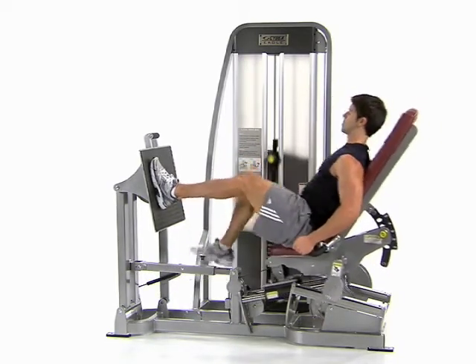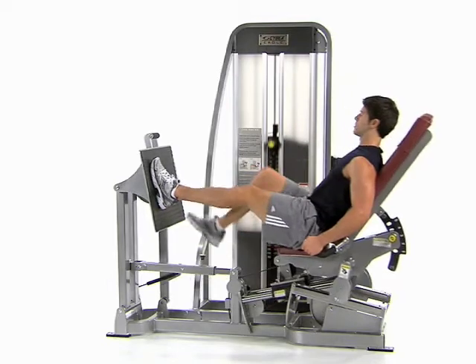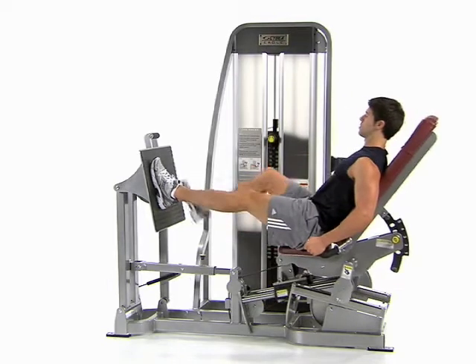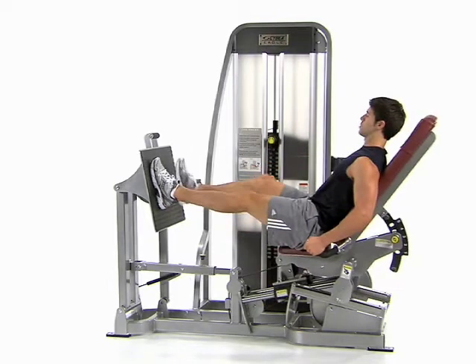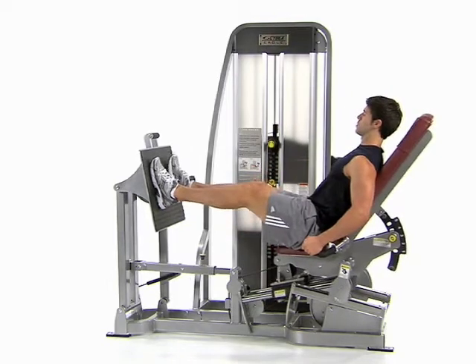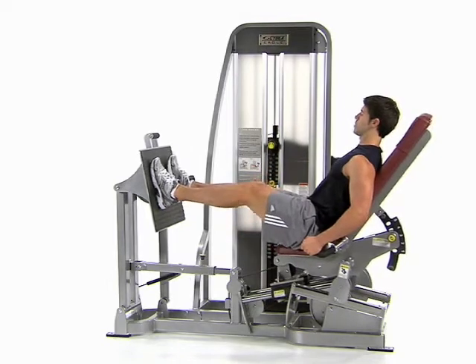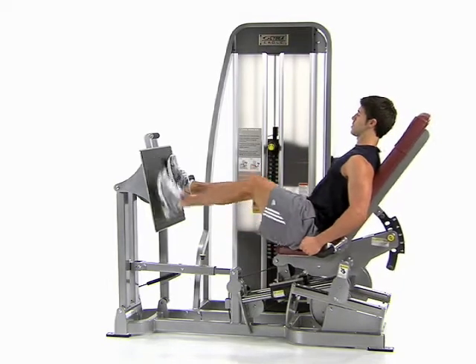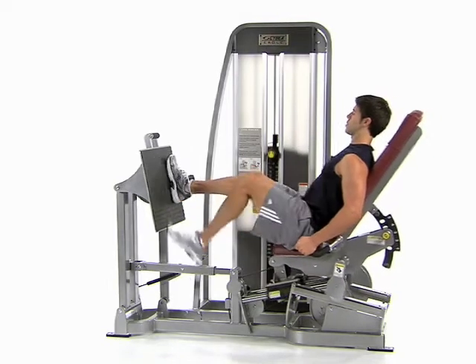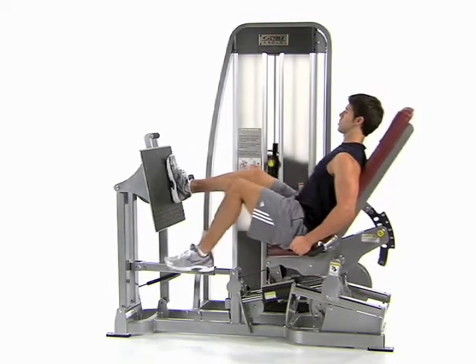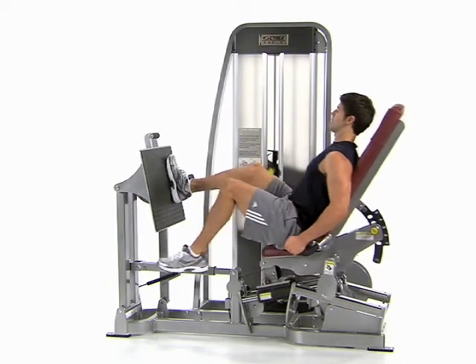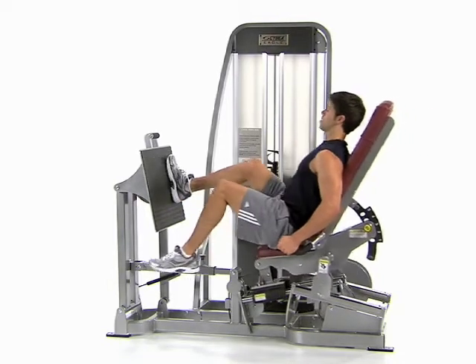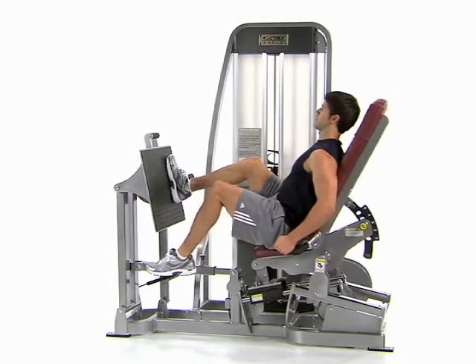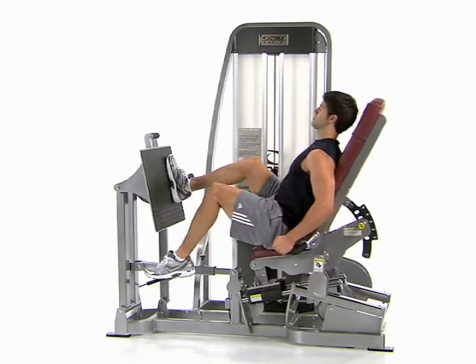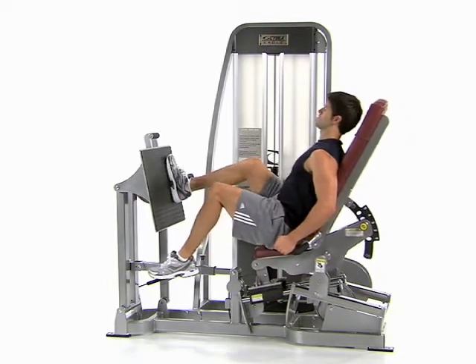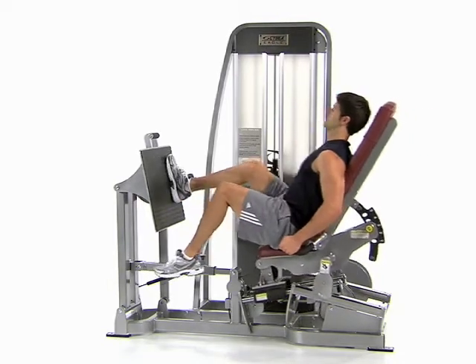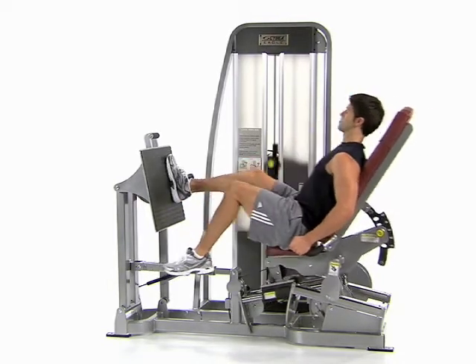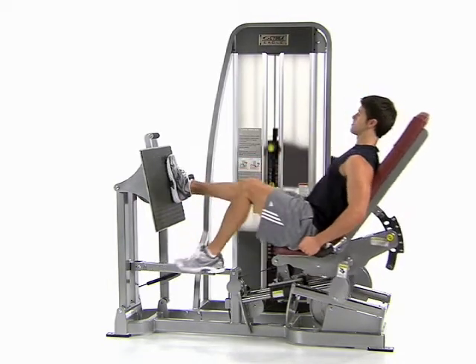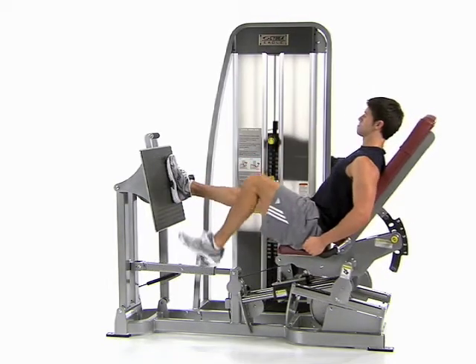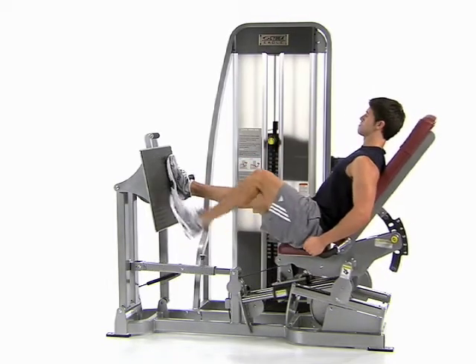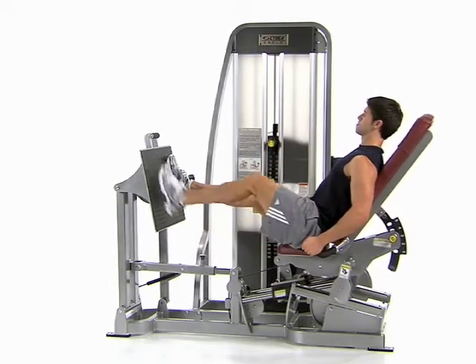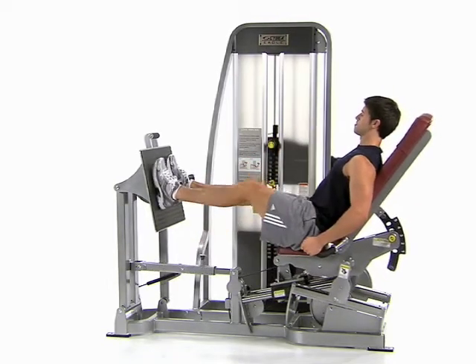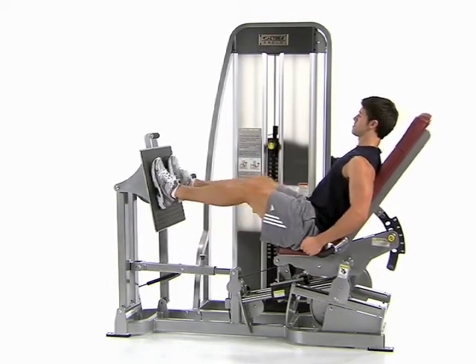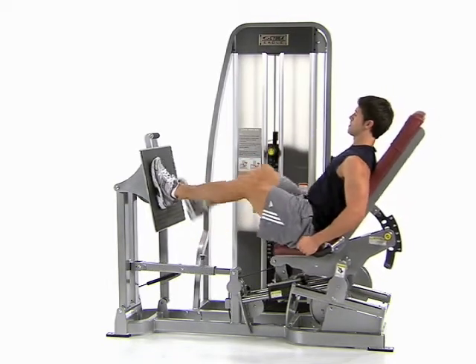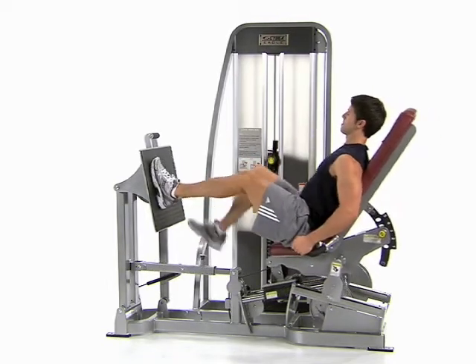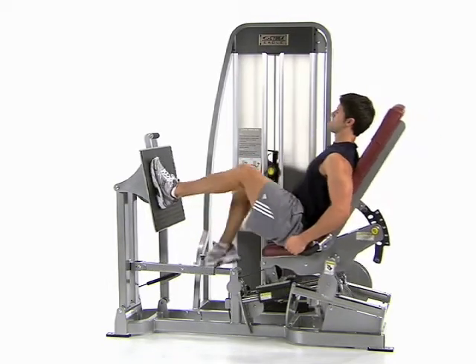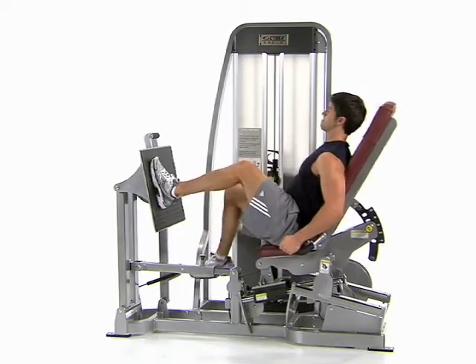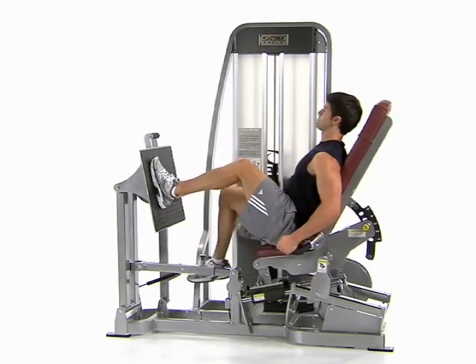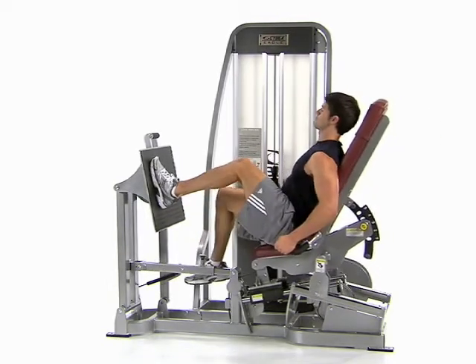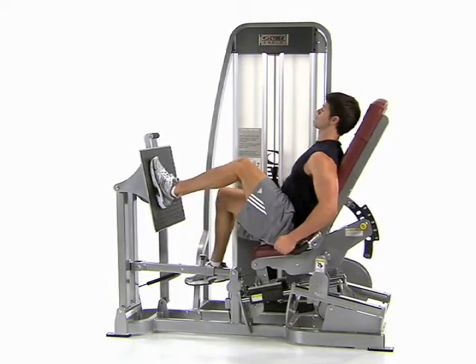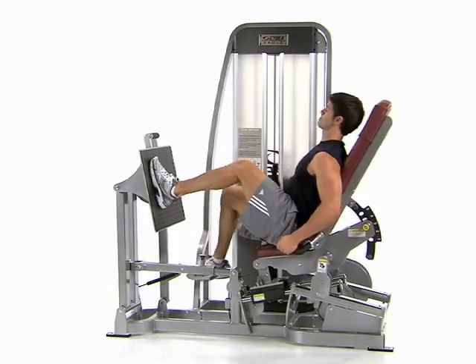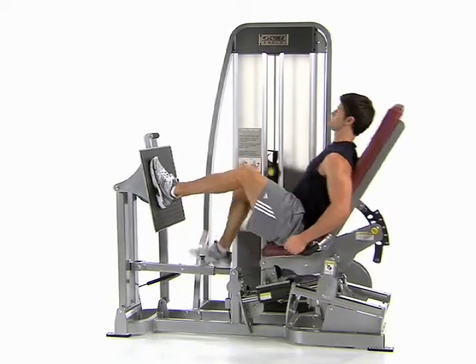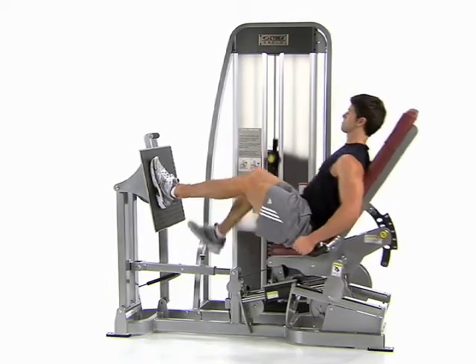Return to the start position and switch feet, pushing off with the other foot. Alternate feet each repetition.